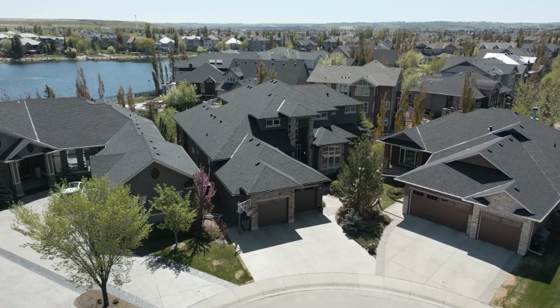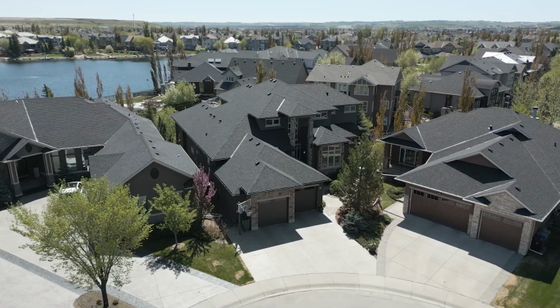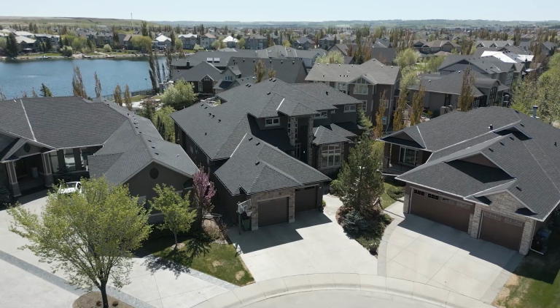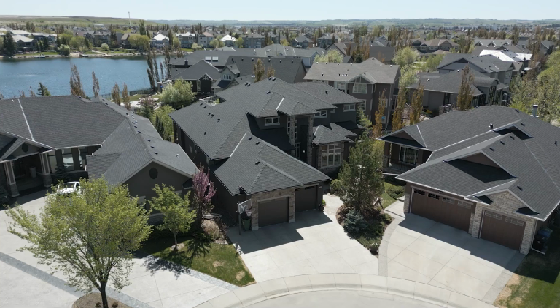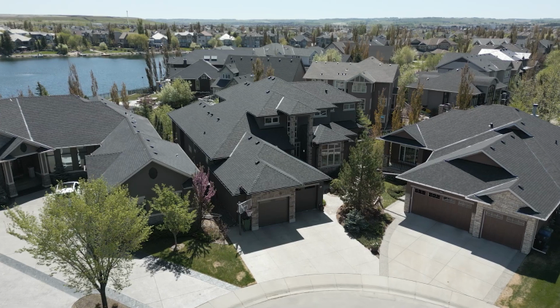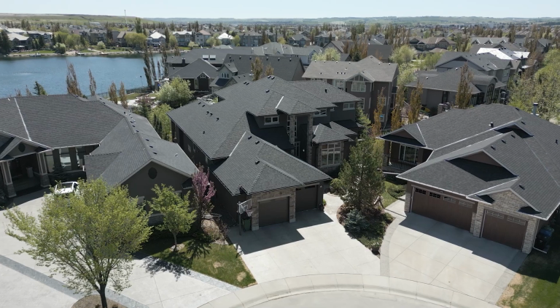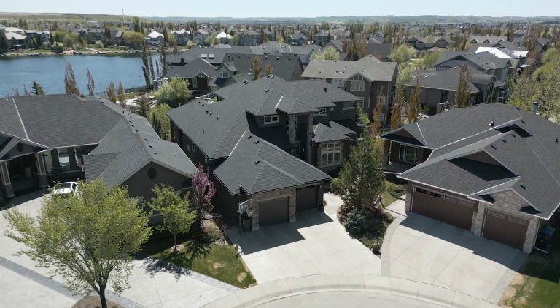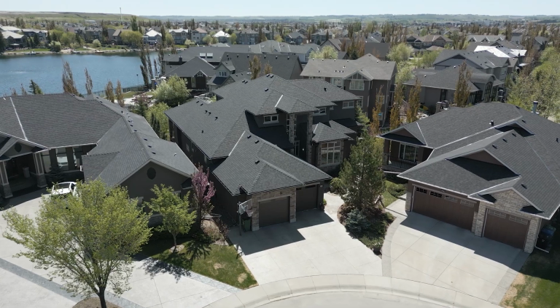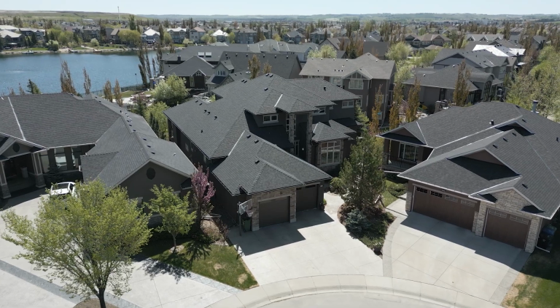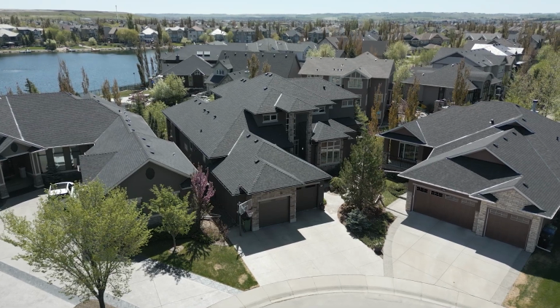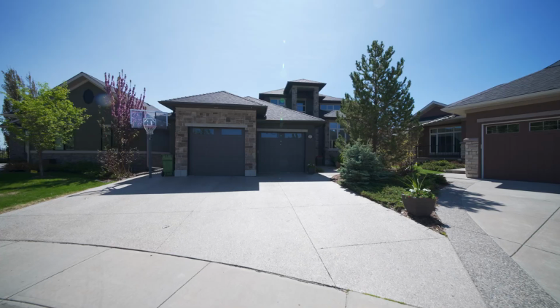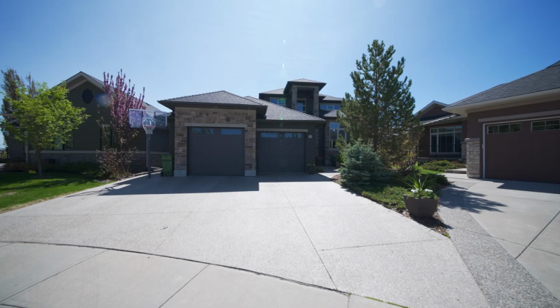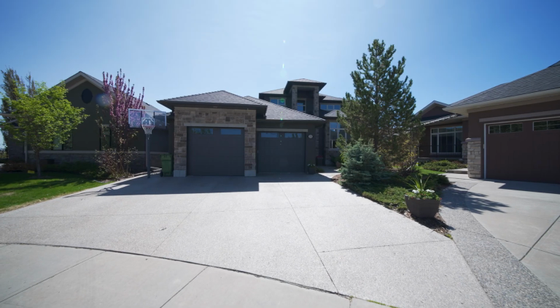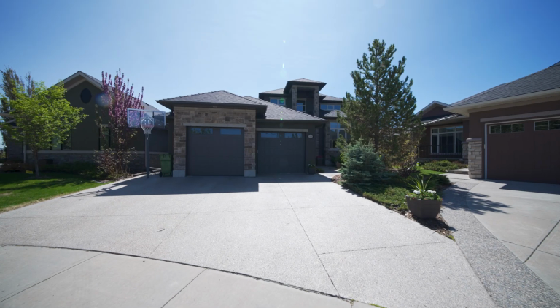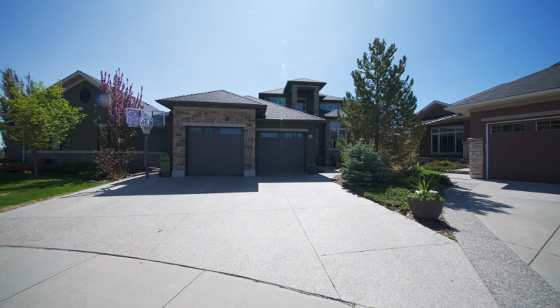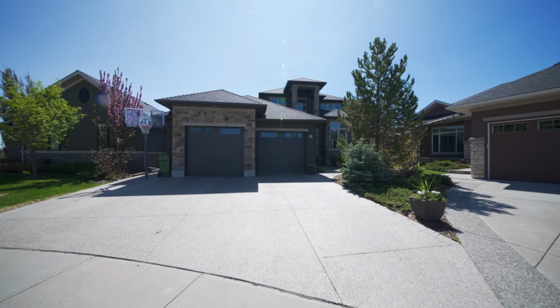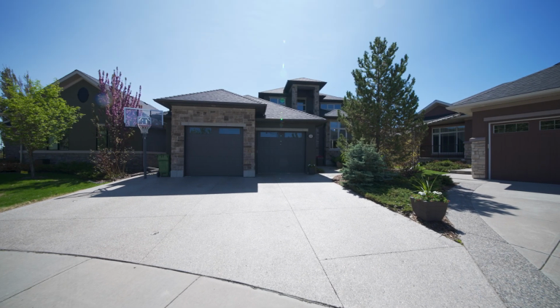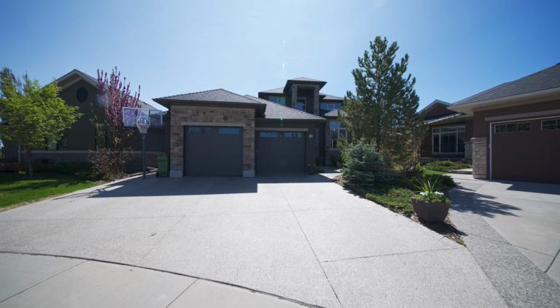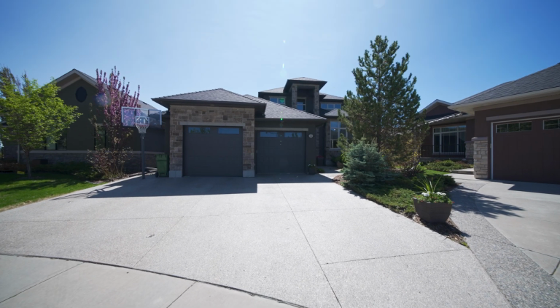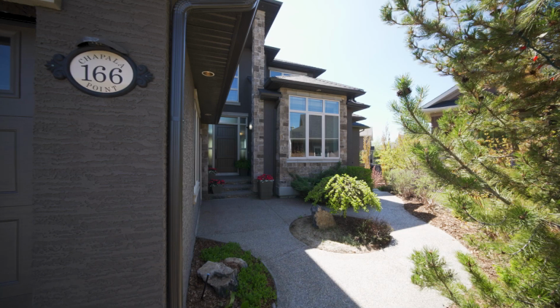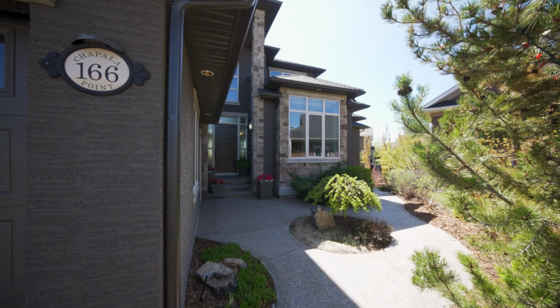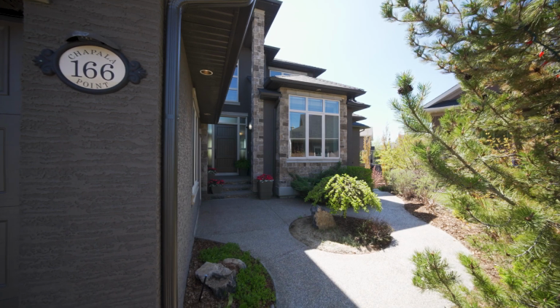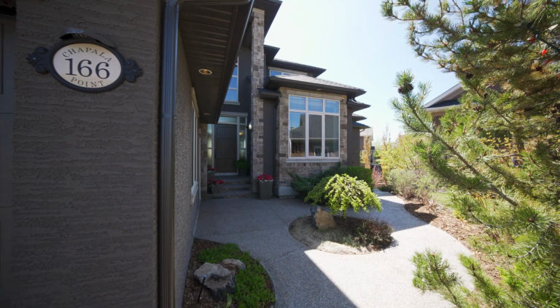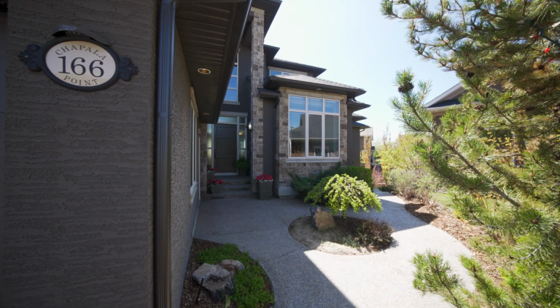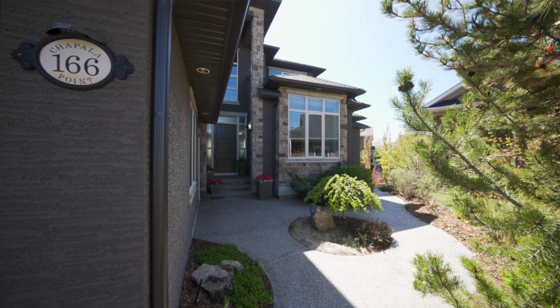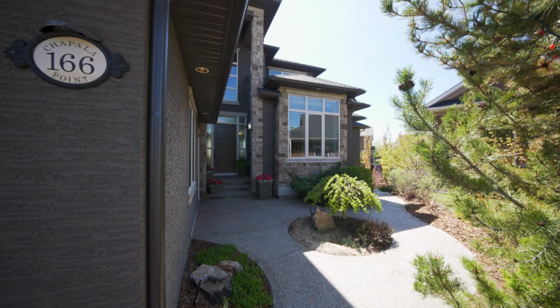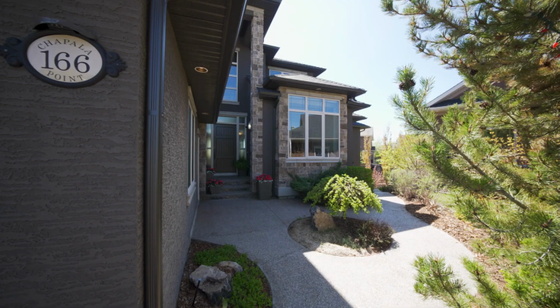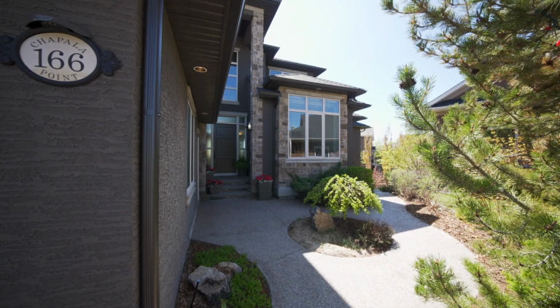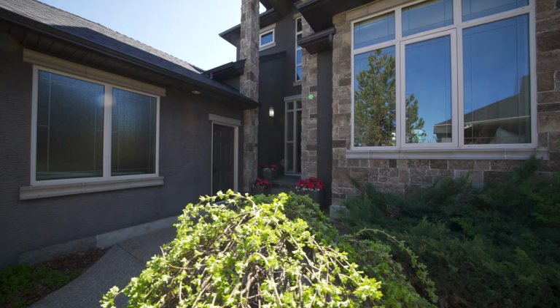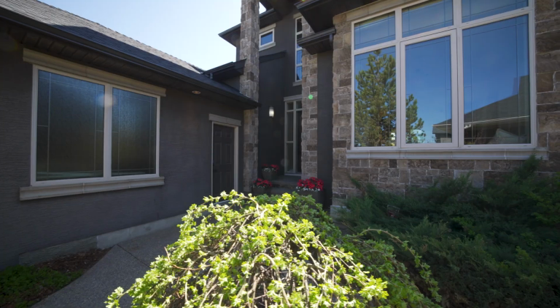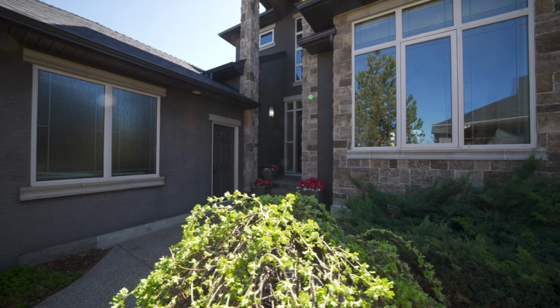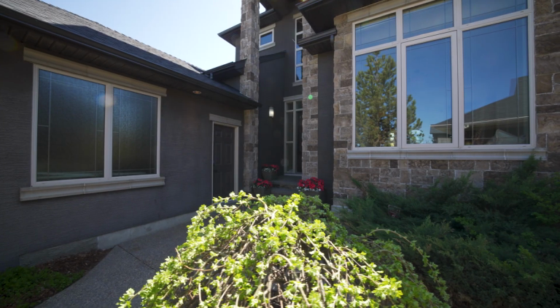This home offers over 6,000 square feet of luxury living with five bedrooms and six and a half bathrooms.